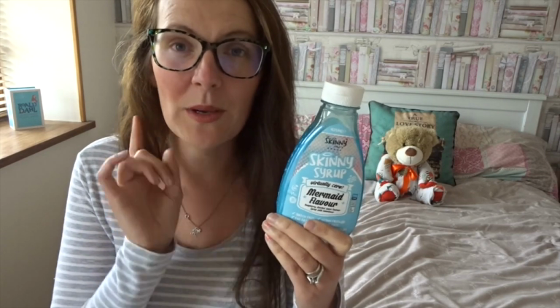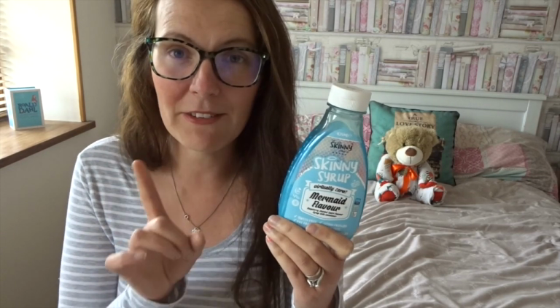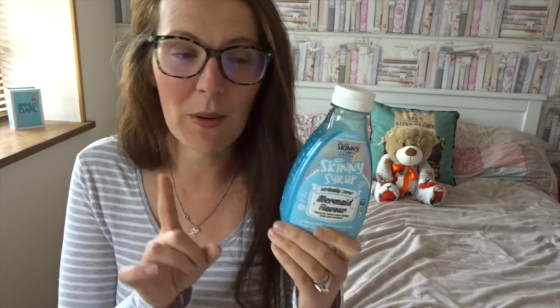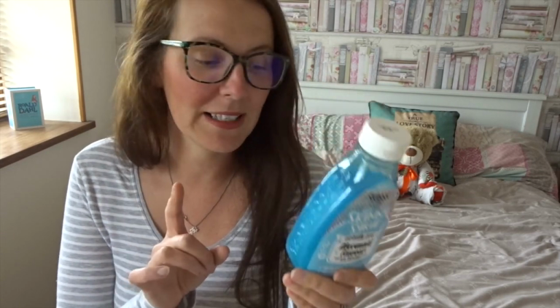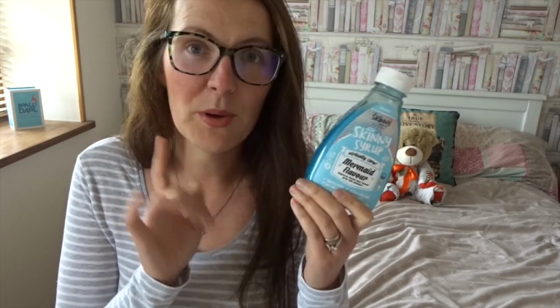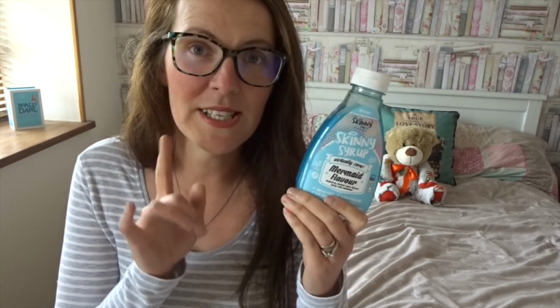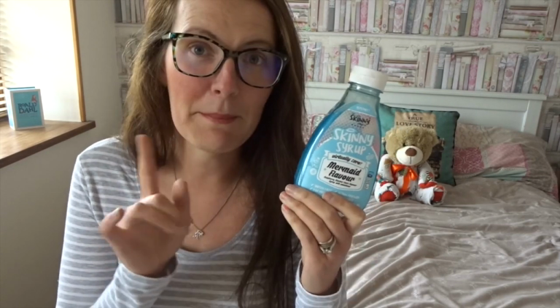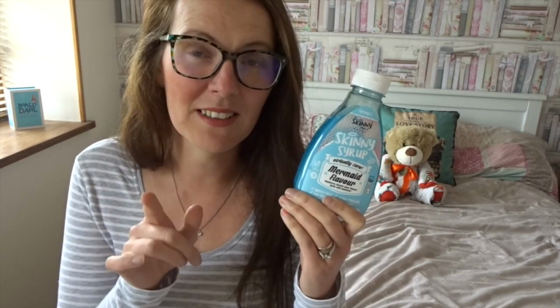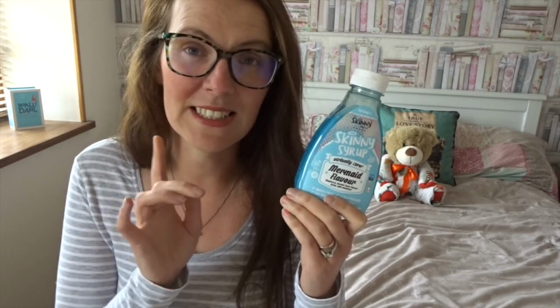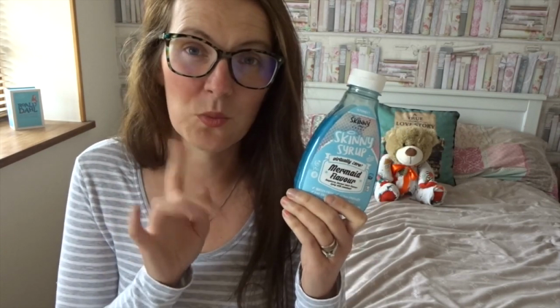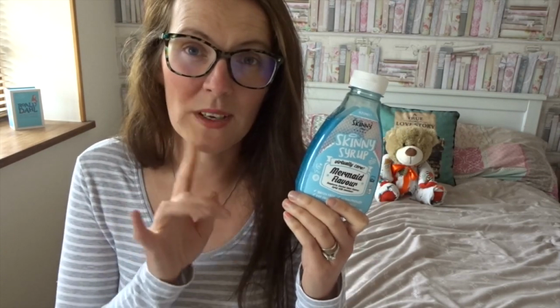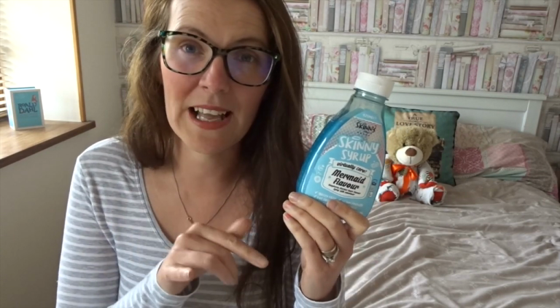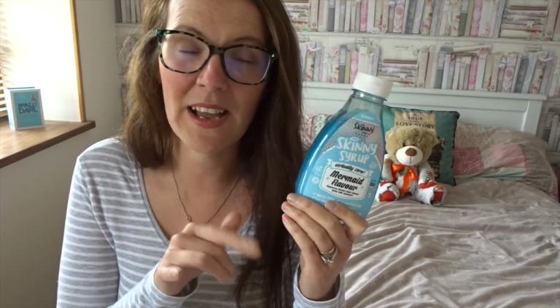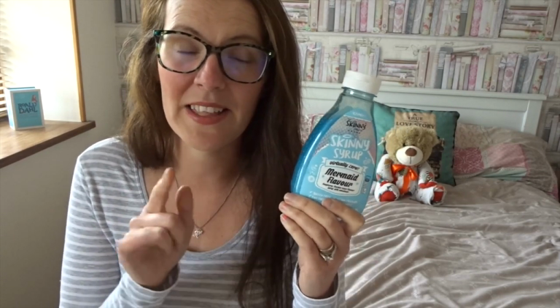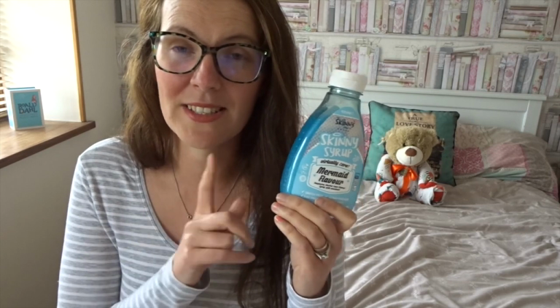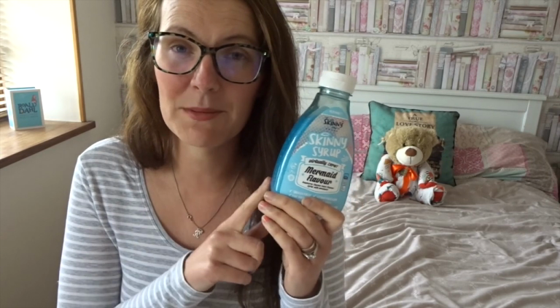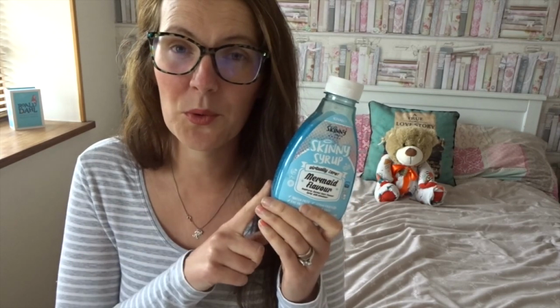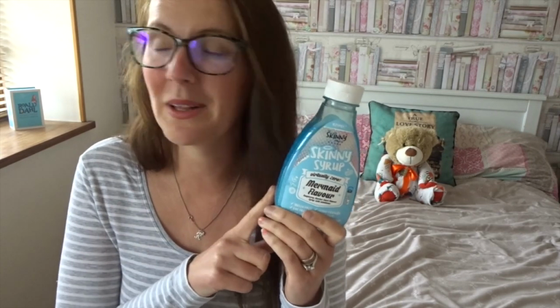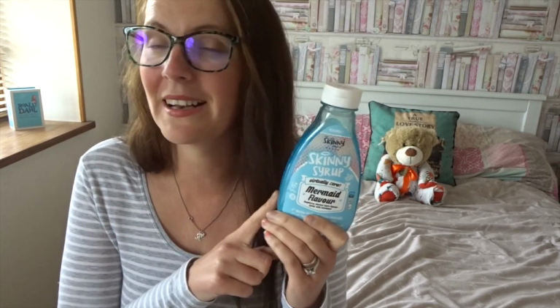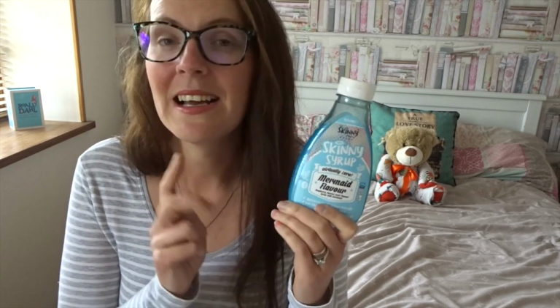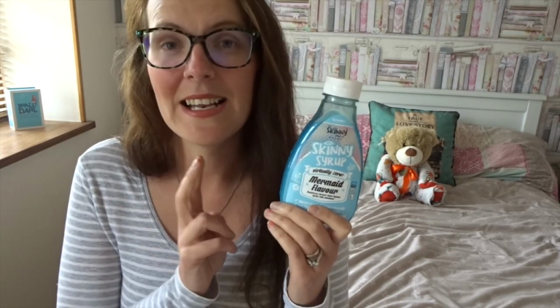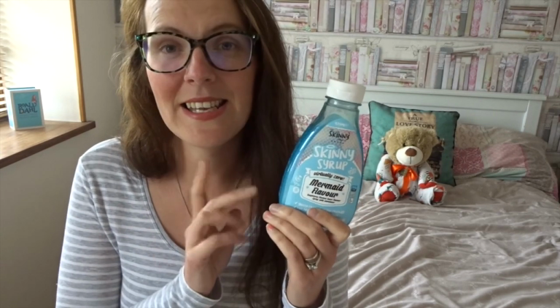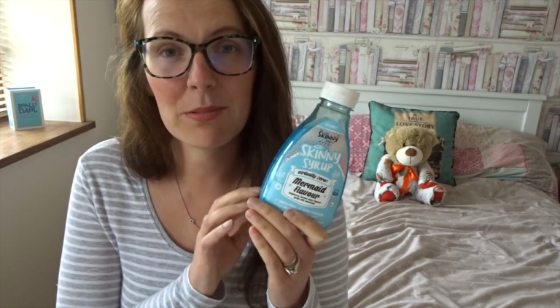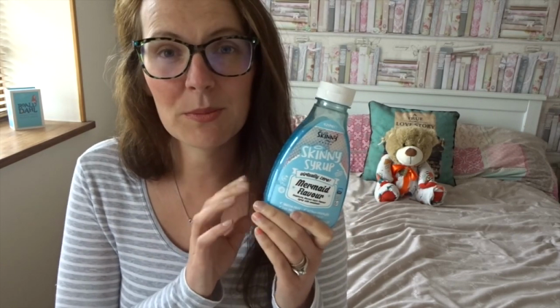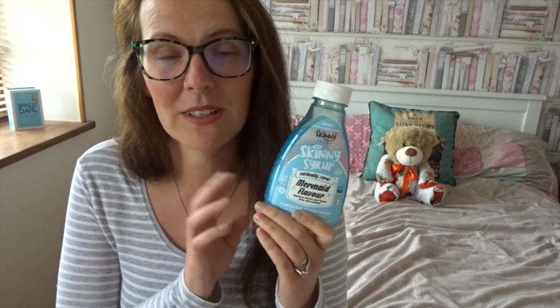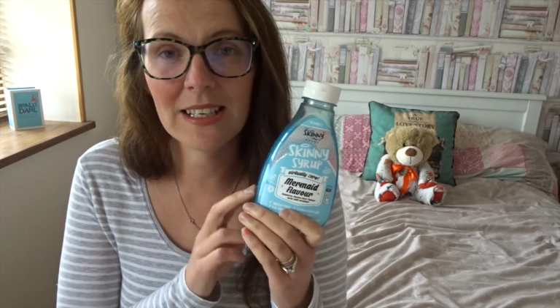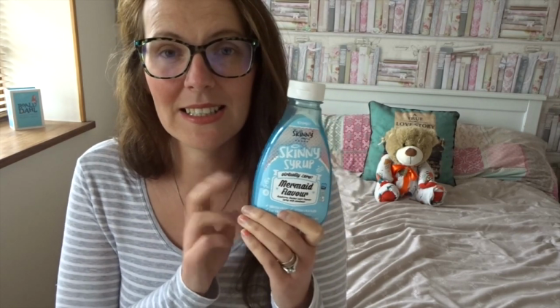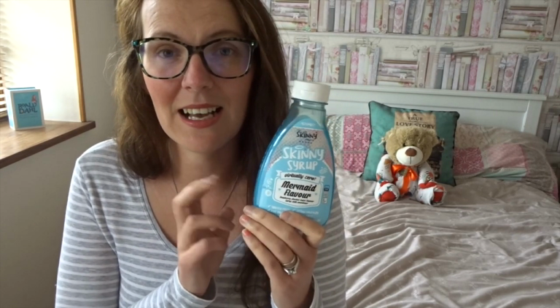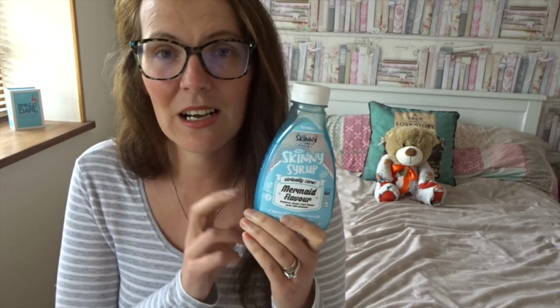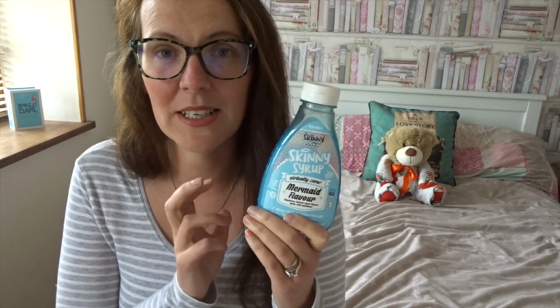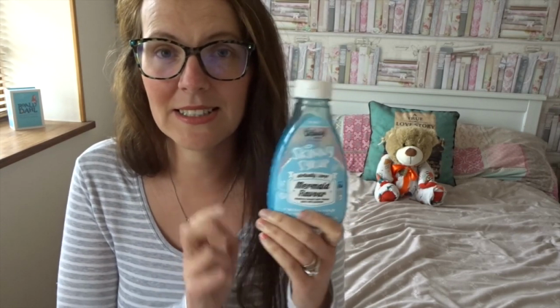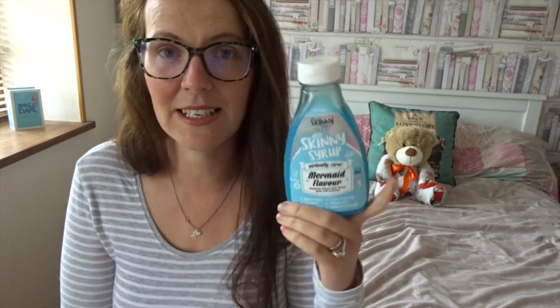Calorie wise, per 10ml it is one calorie. I think on the Slimming World plan, a tablespoon of this is half a syn.